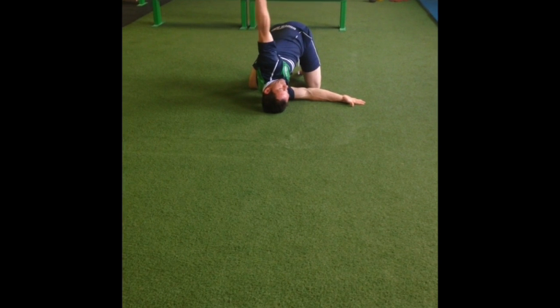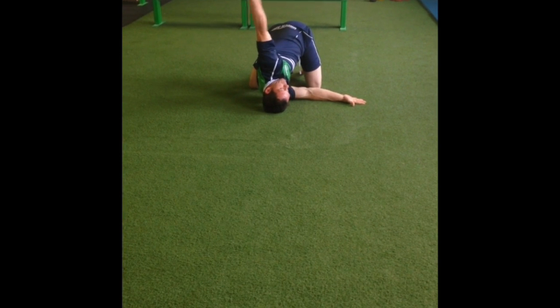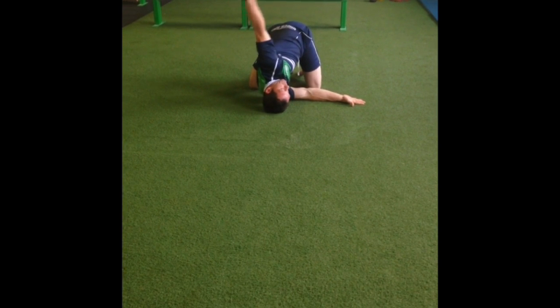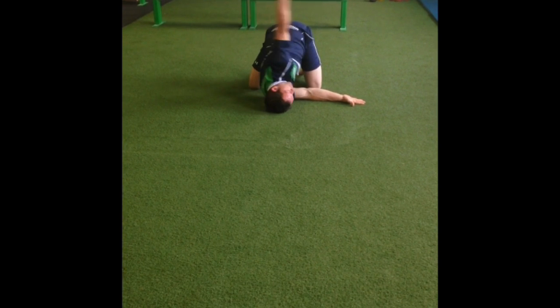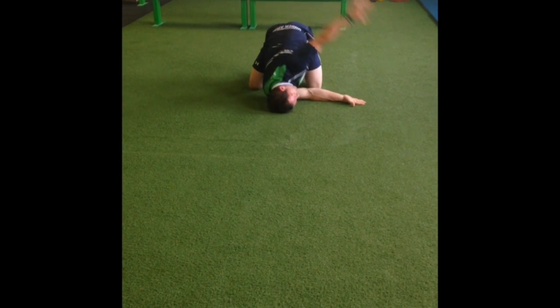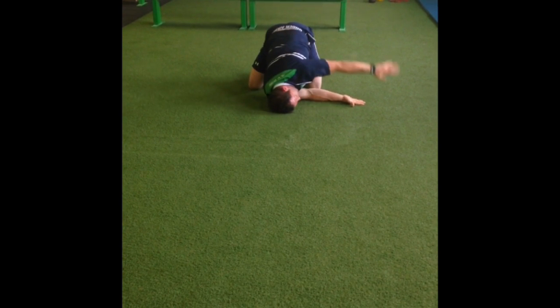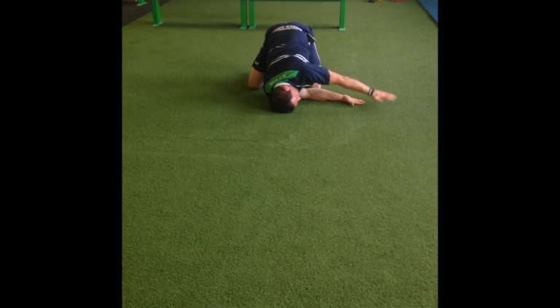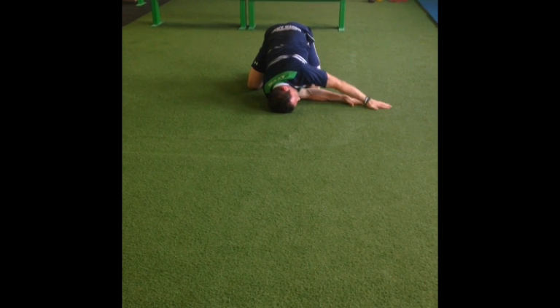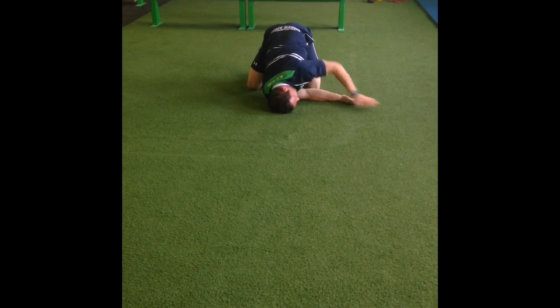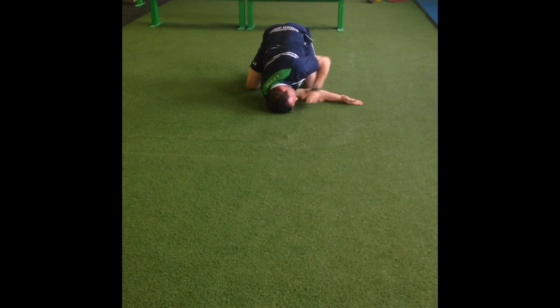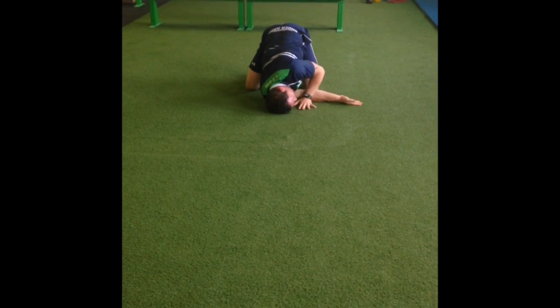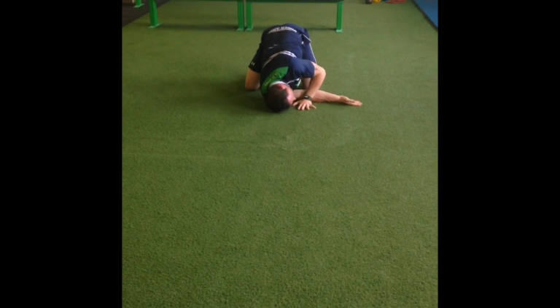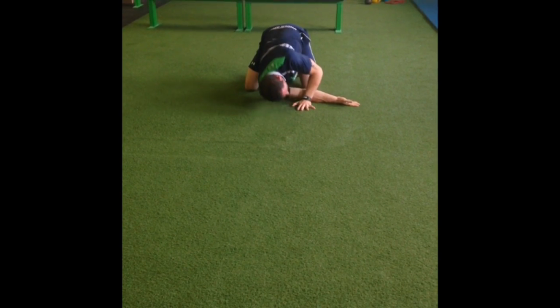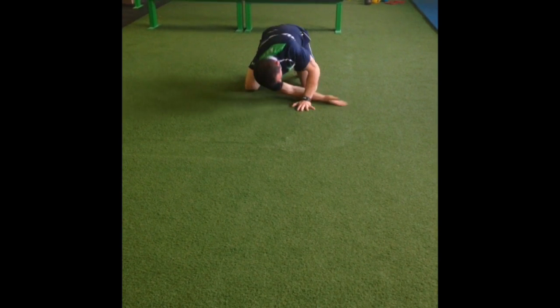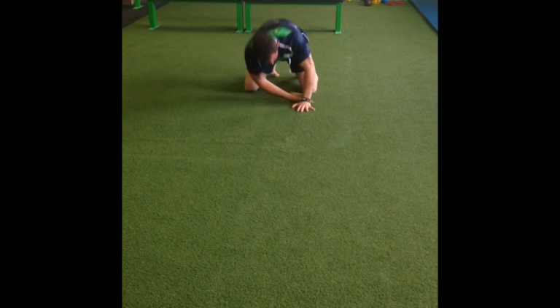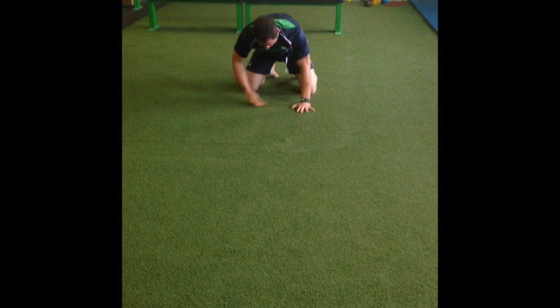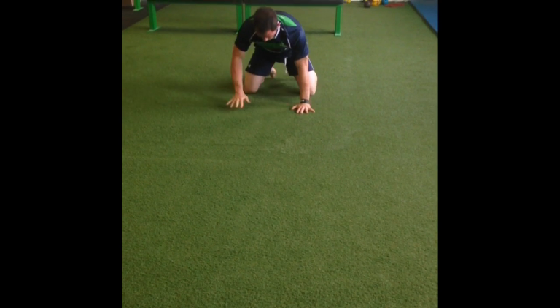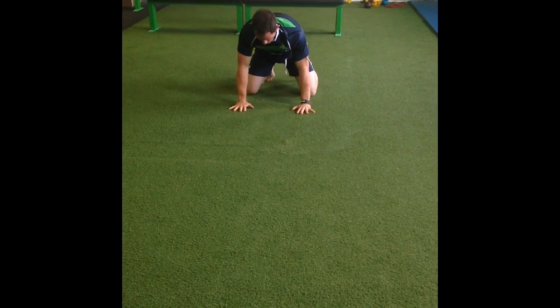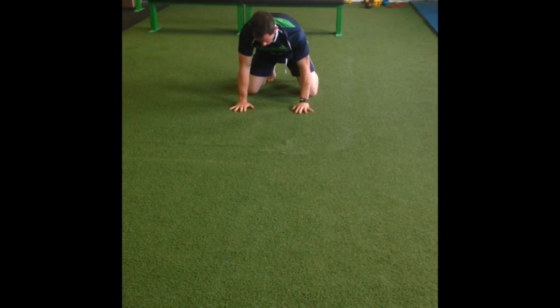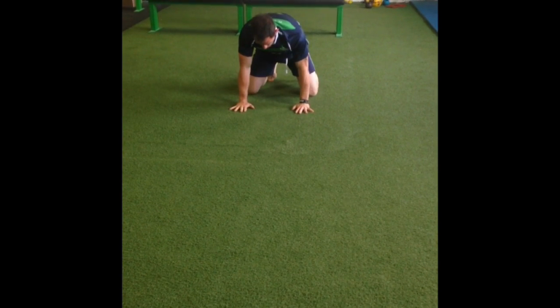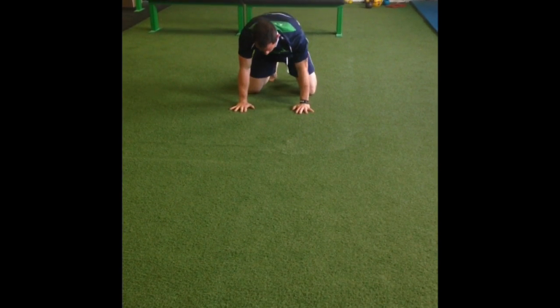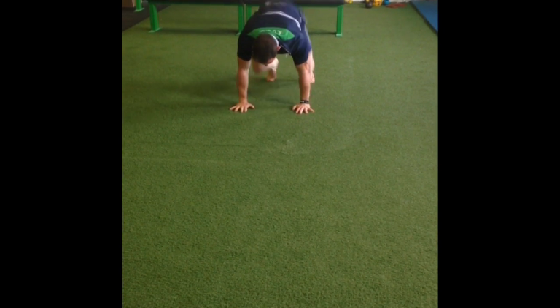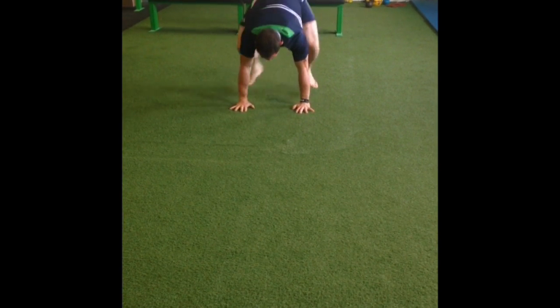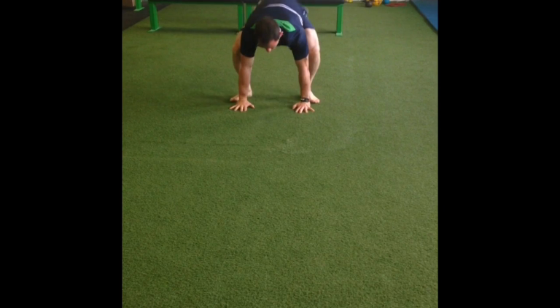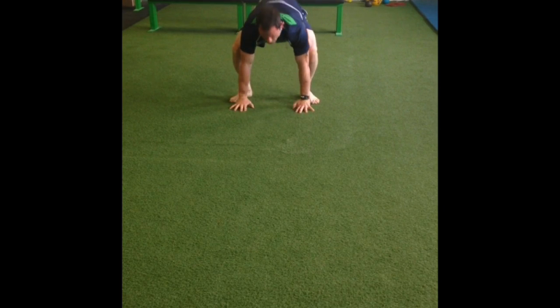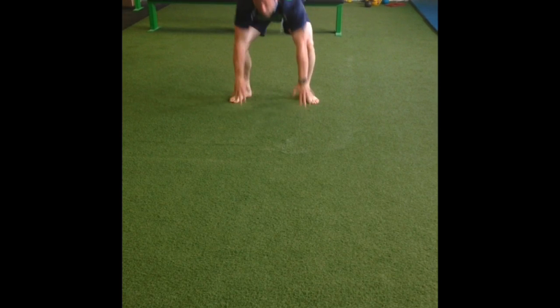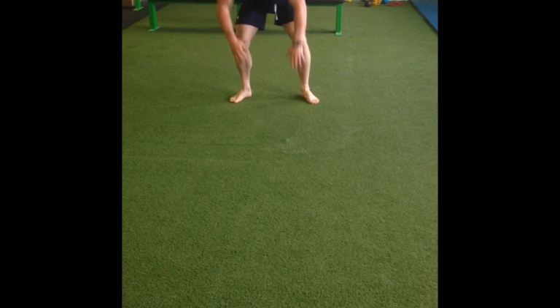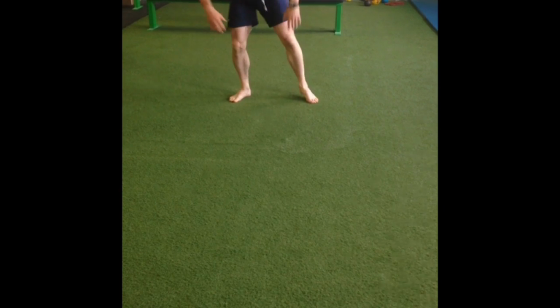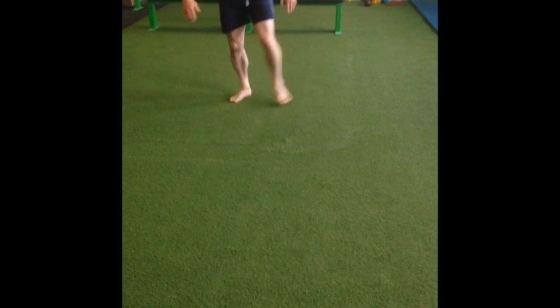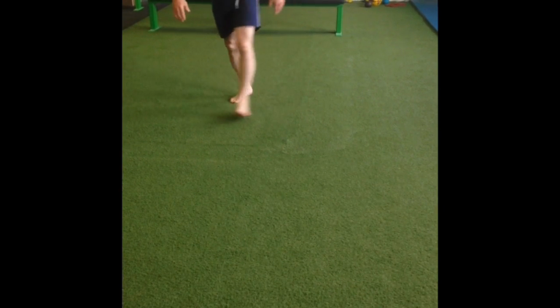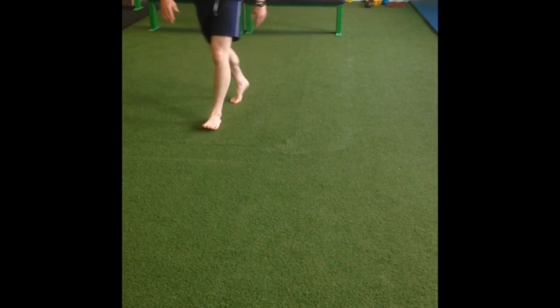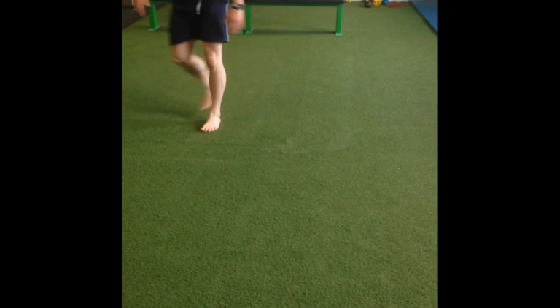There is no set desired amount of reps. Work through this flow as you feel necessary.